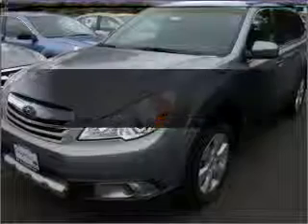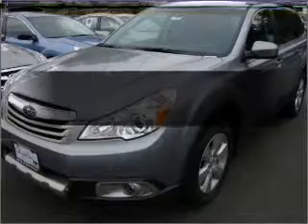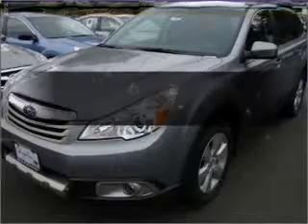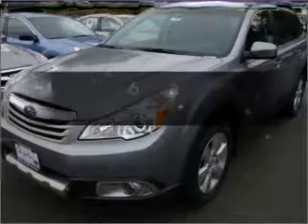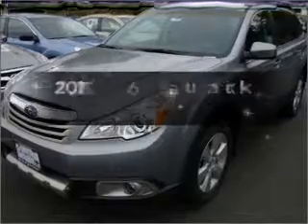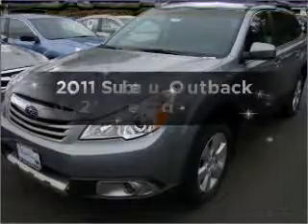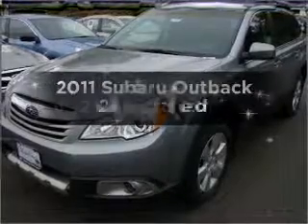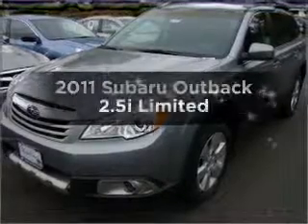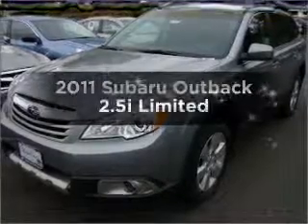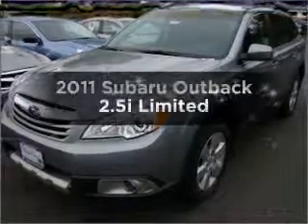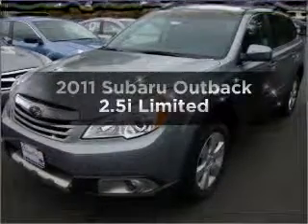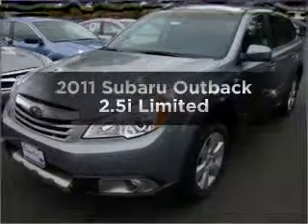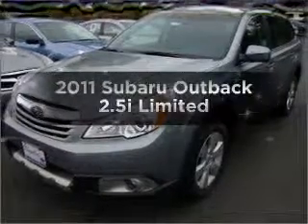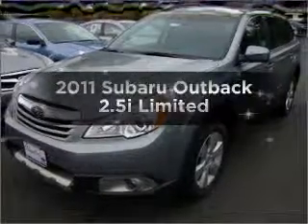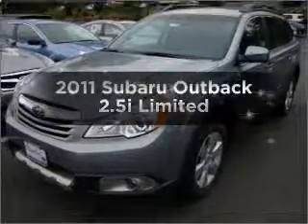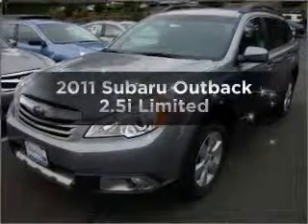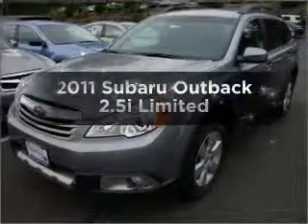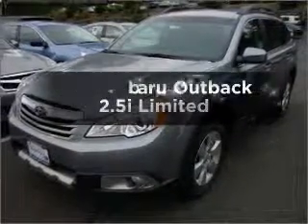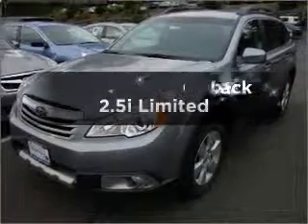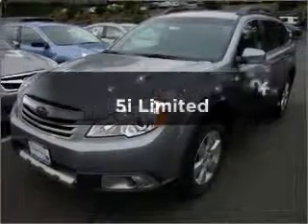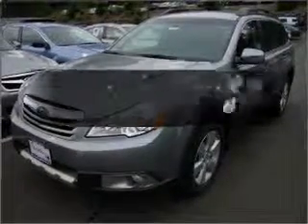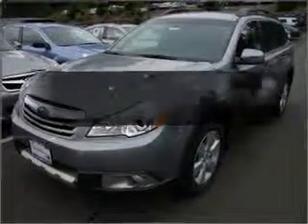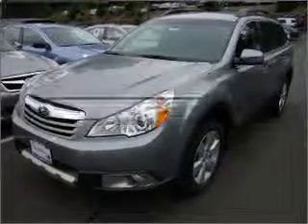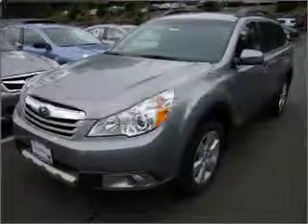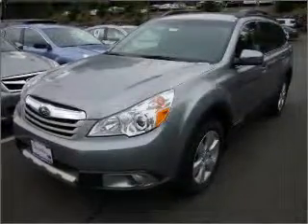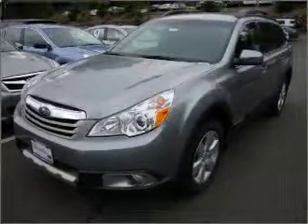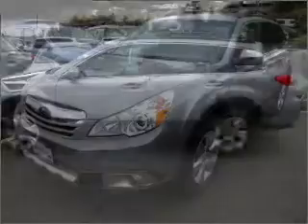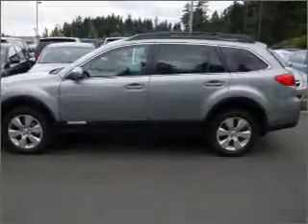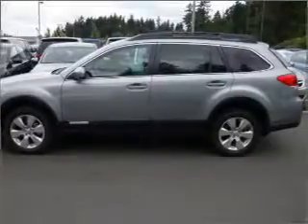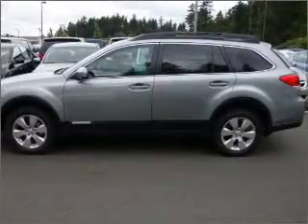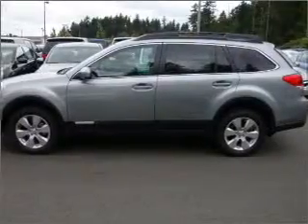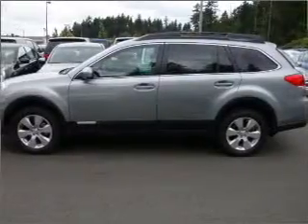Presenting the 2011 Subaru Outback. This is the set of wheels you've been looking for.